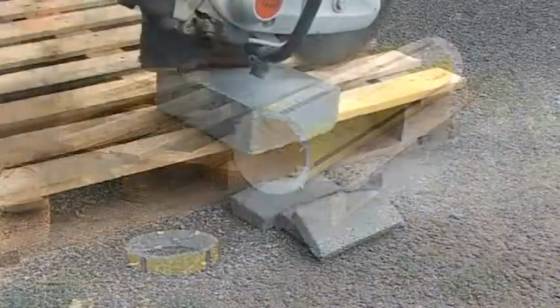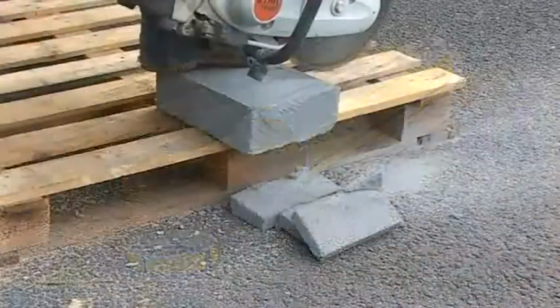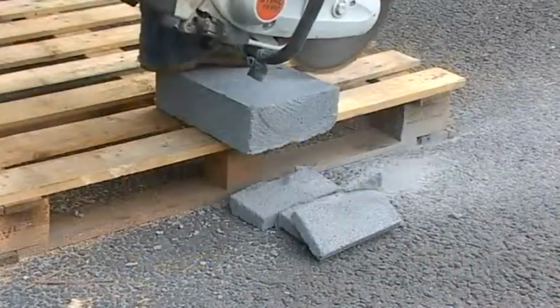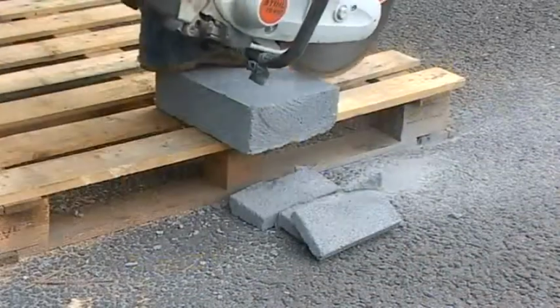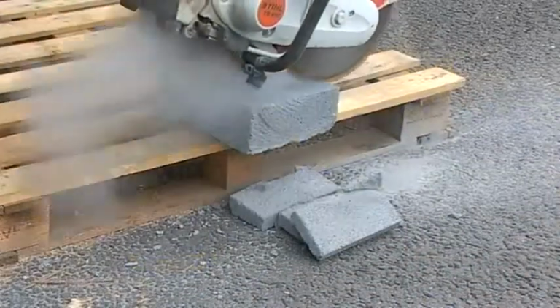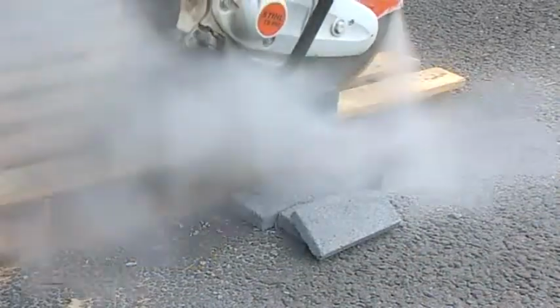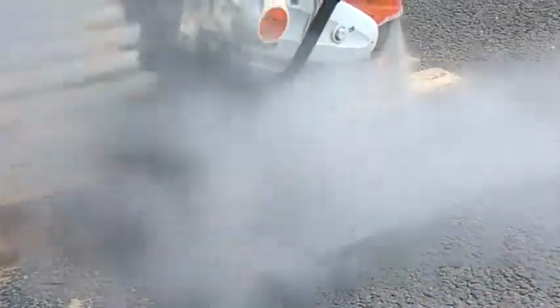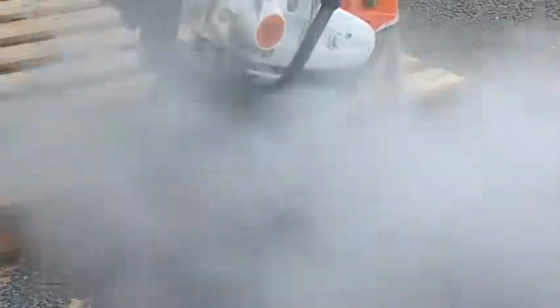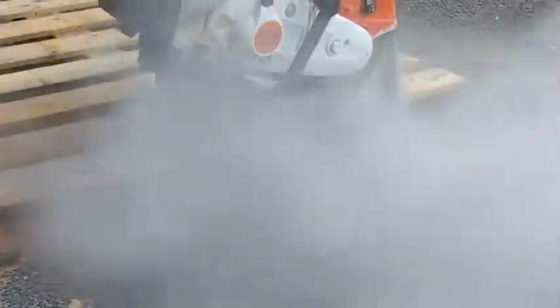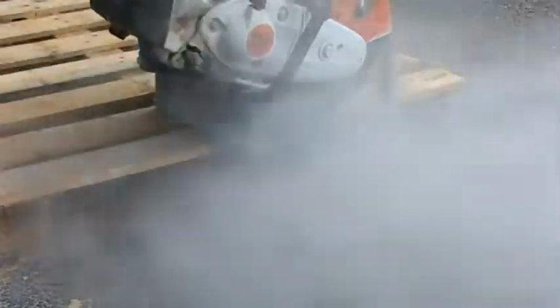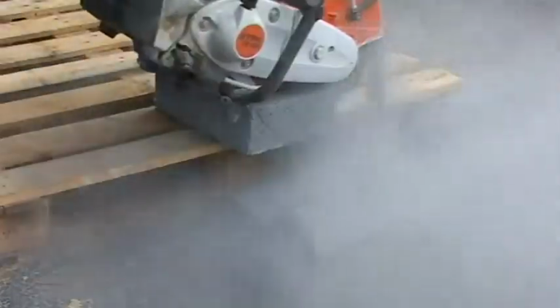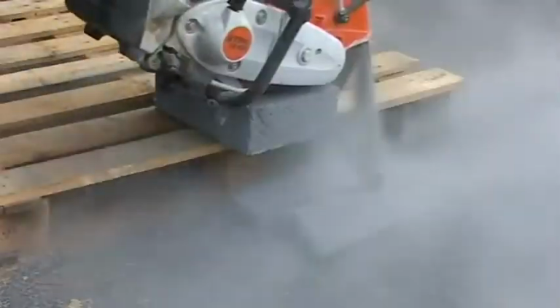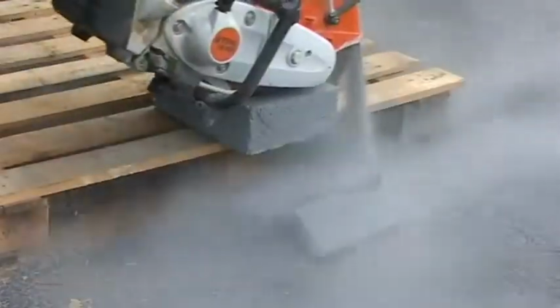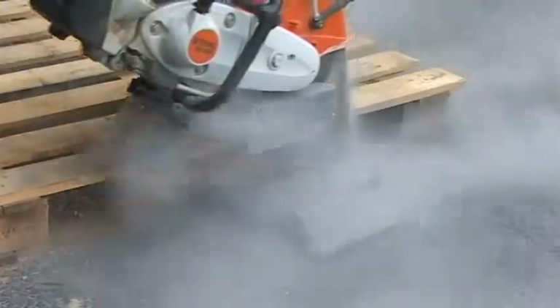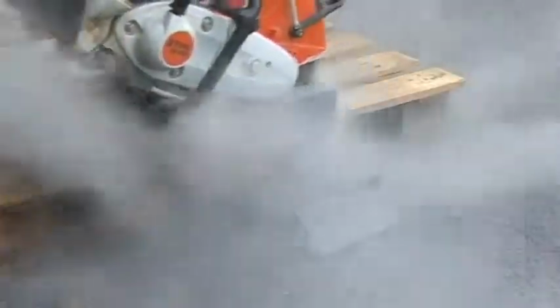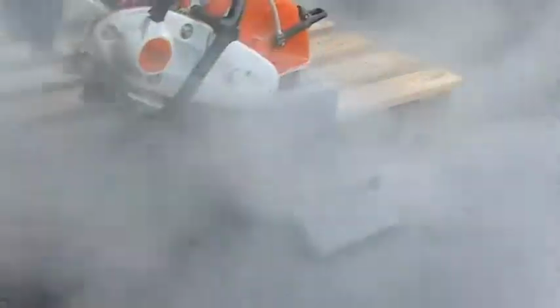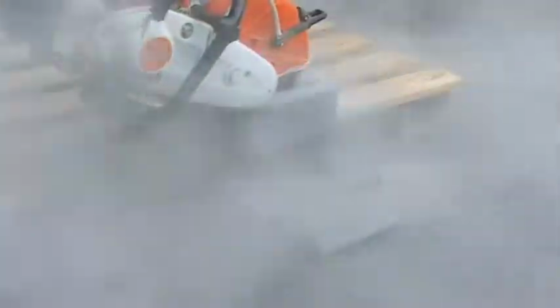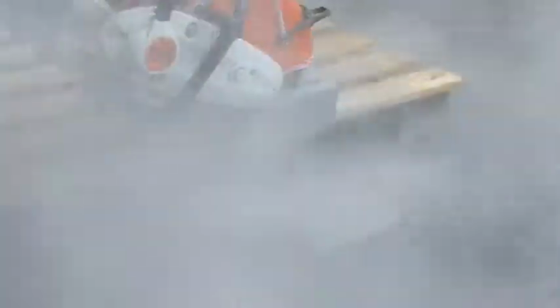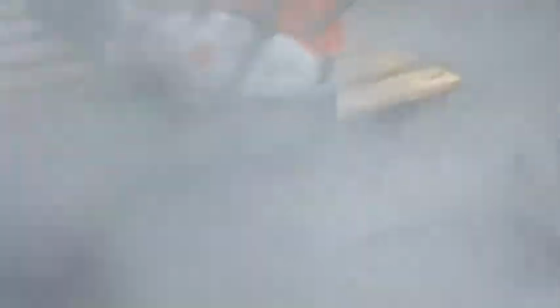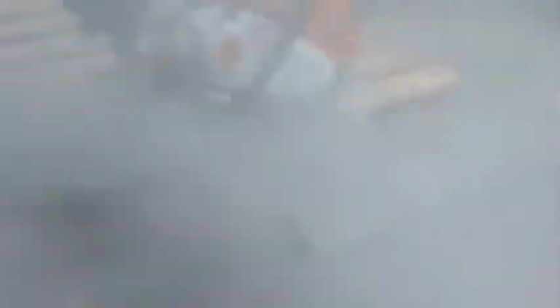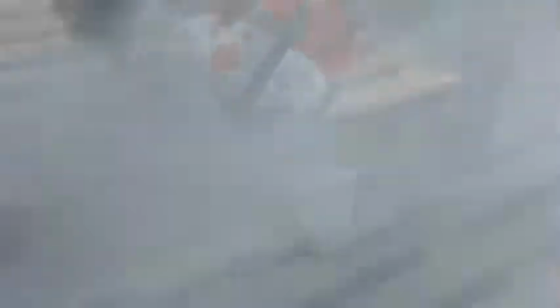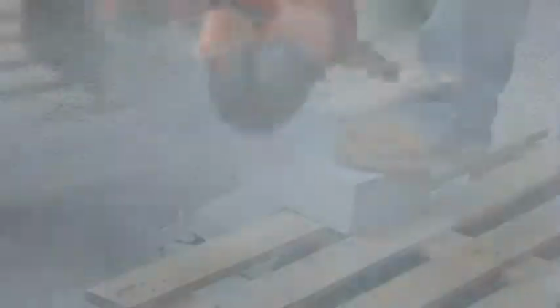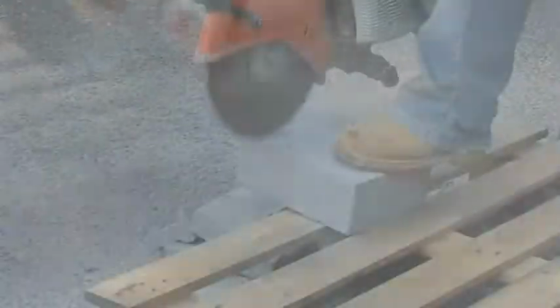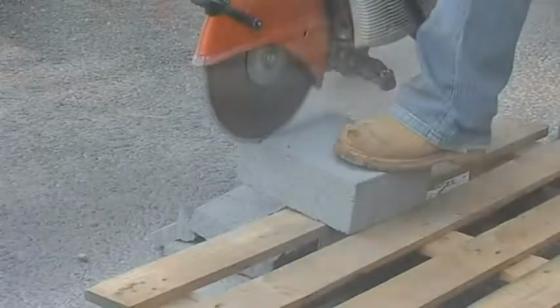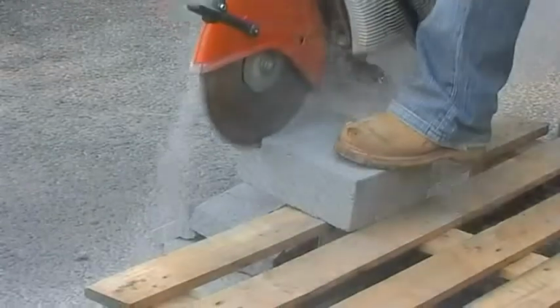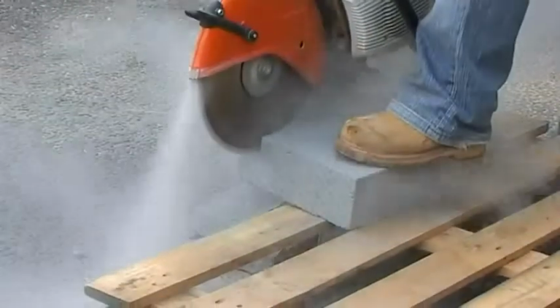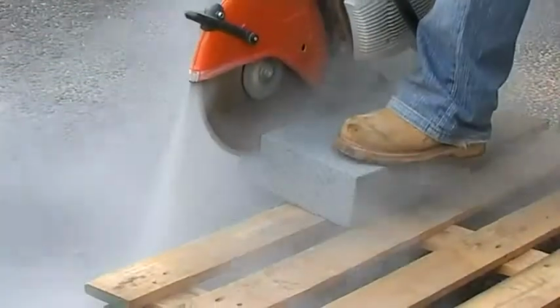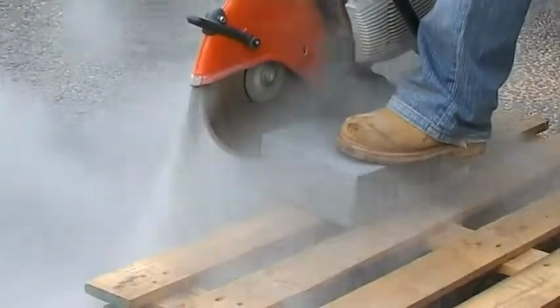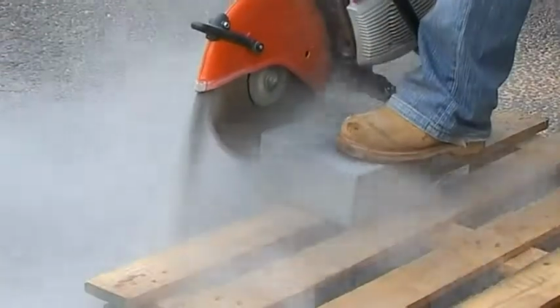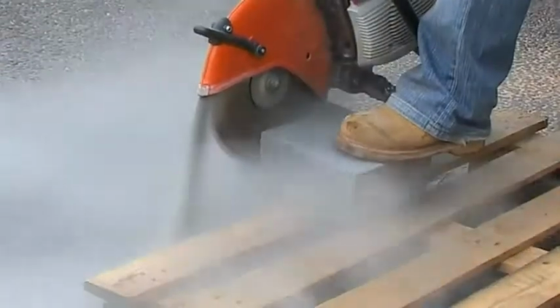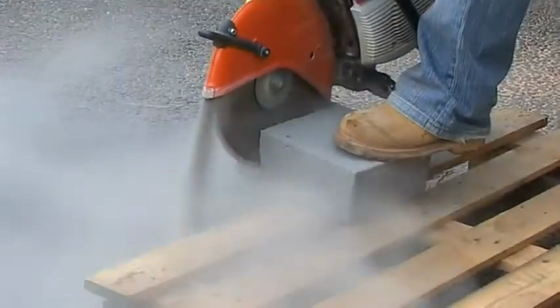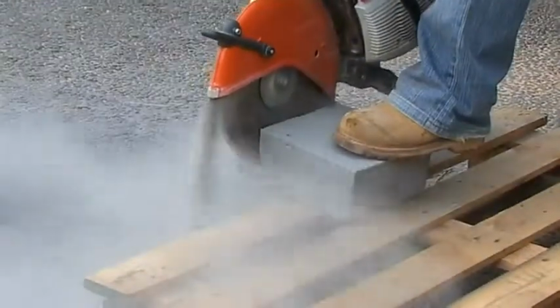Thermalite blocks cause very rapid diamond blade wear. The Terrasaw will just keep on cutting.